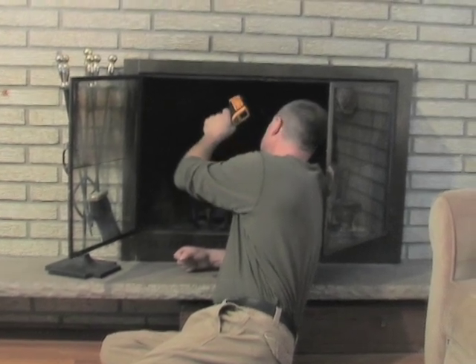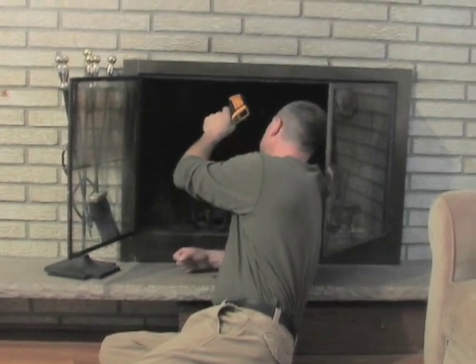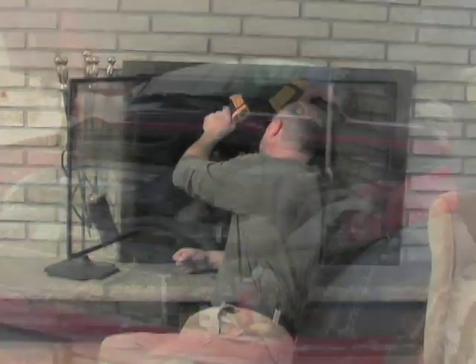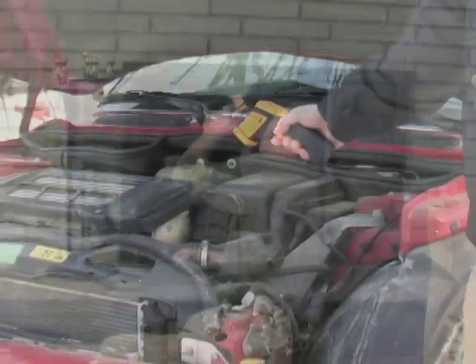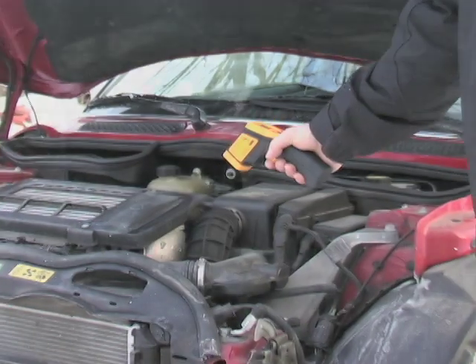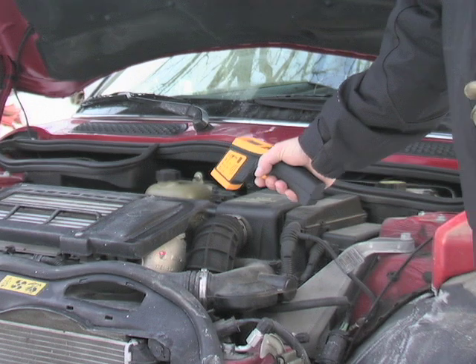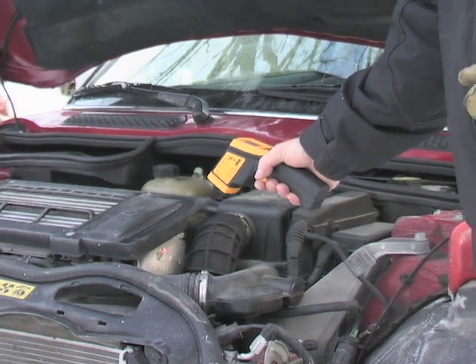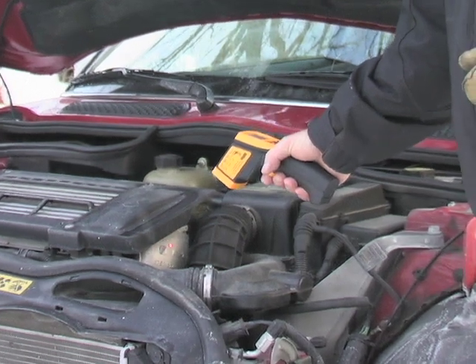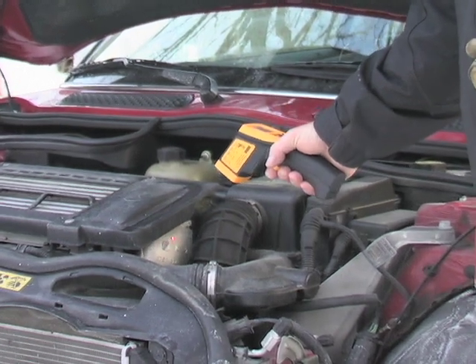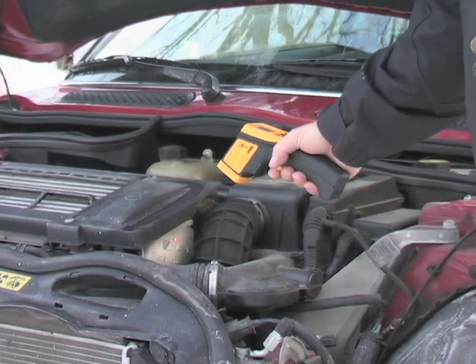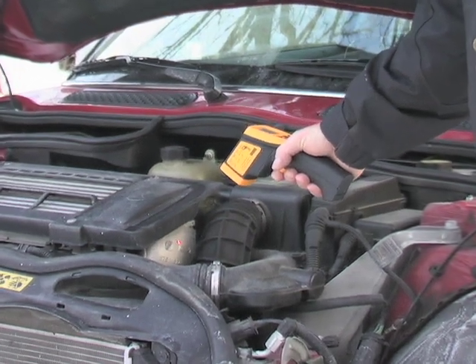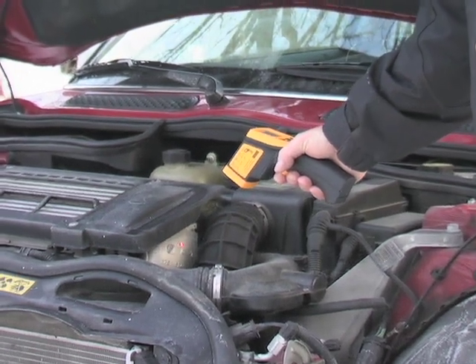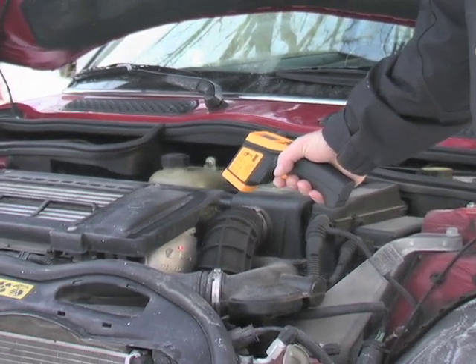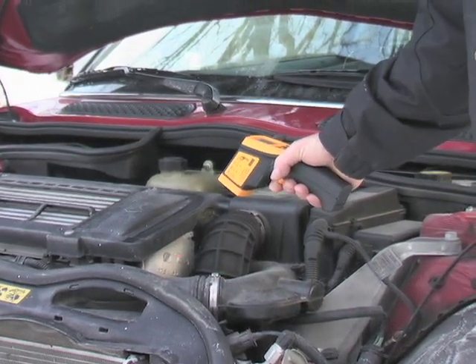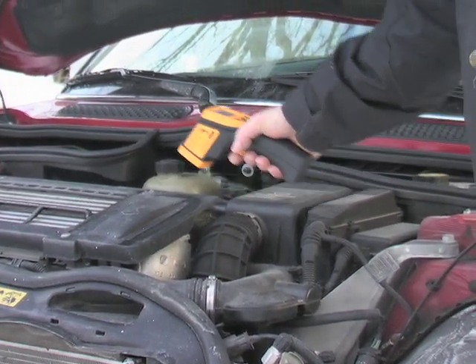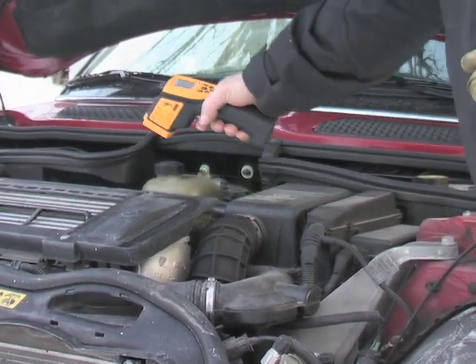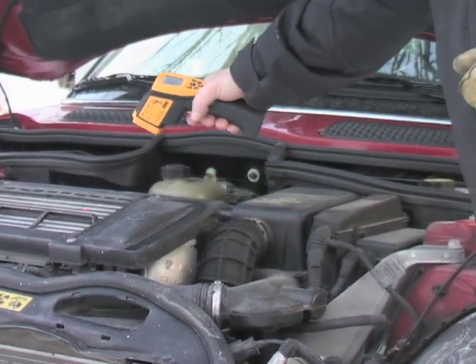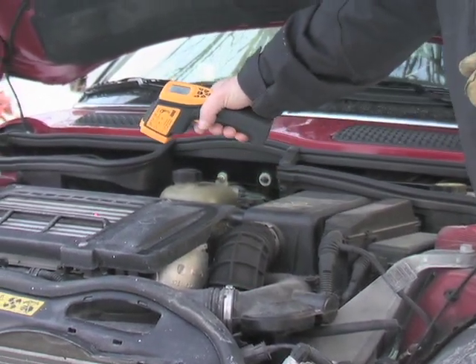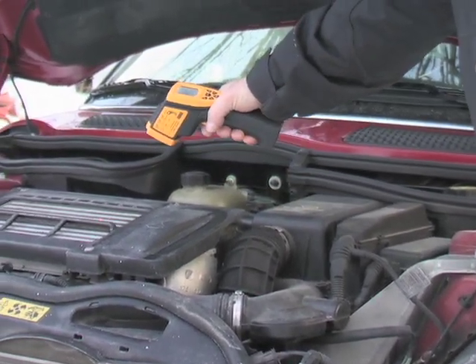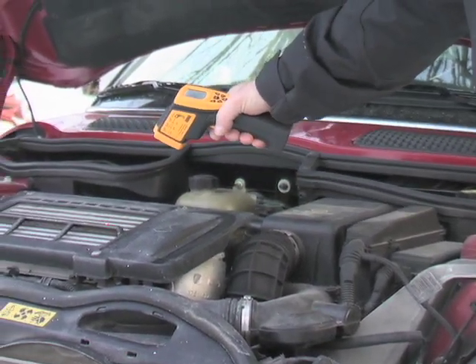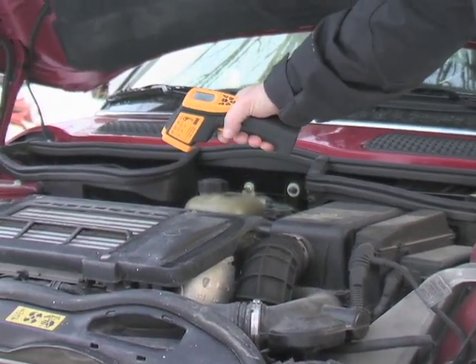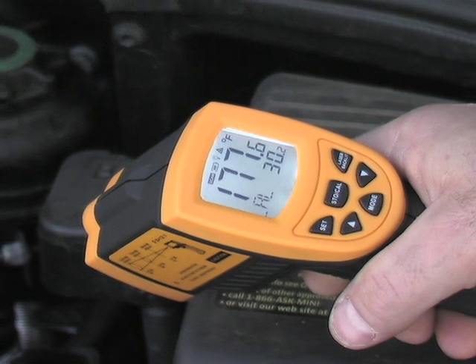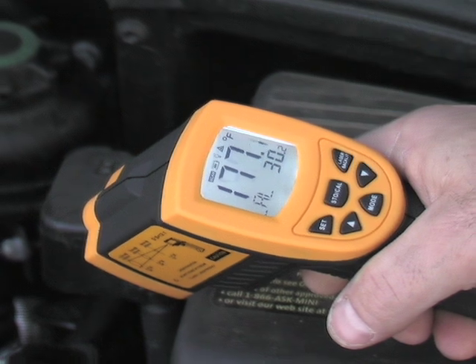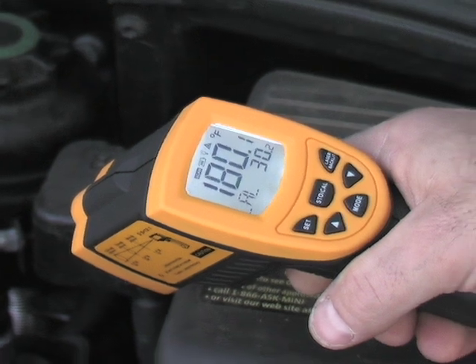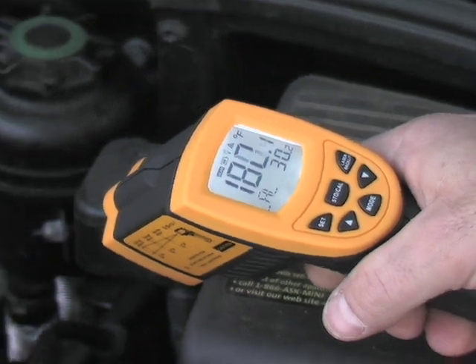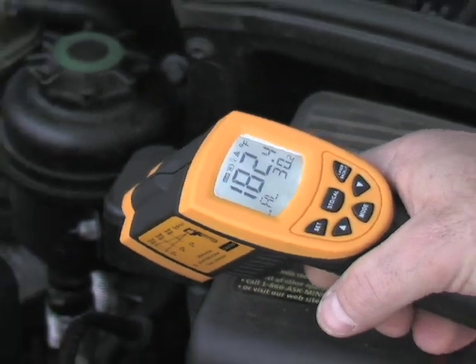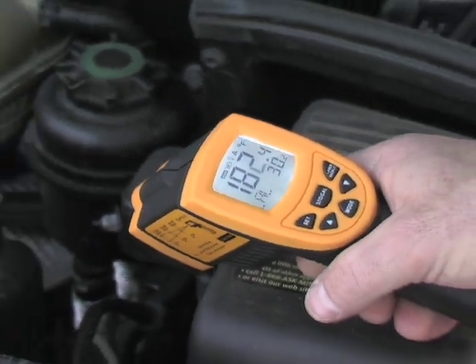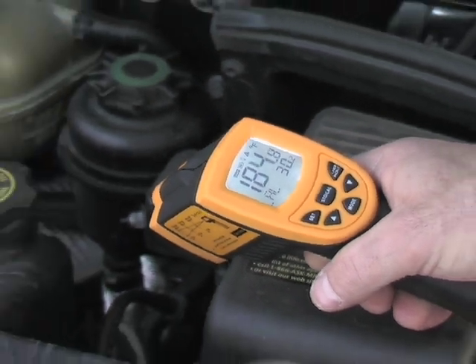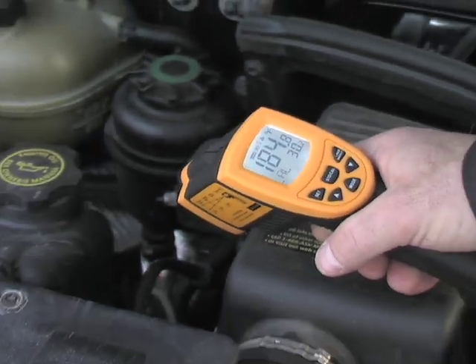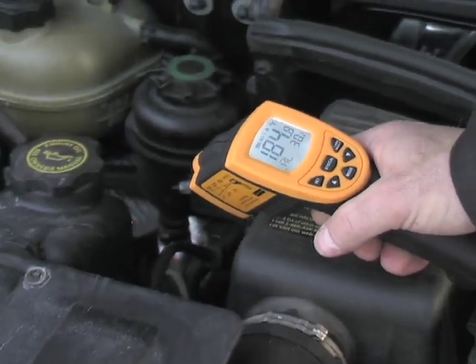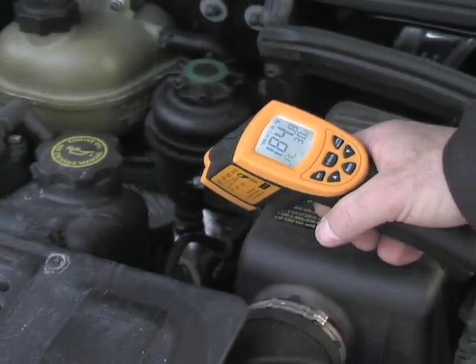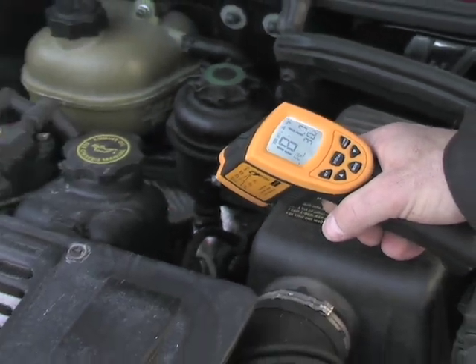Worry your engine is running a little warm? You can select individual components with pinpoint precision and look for potentially problematic hot spots.